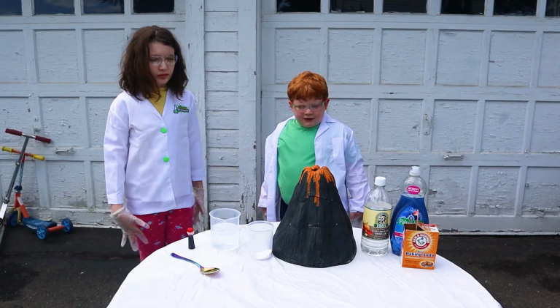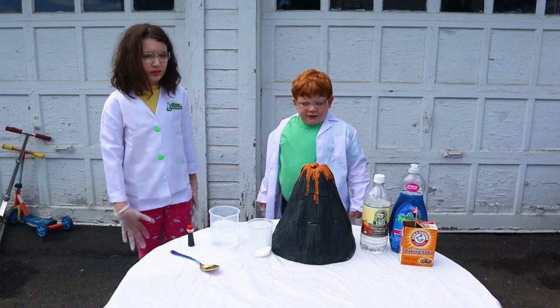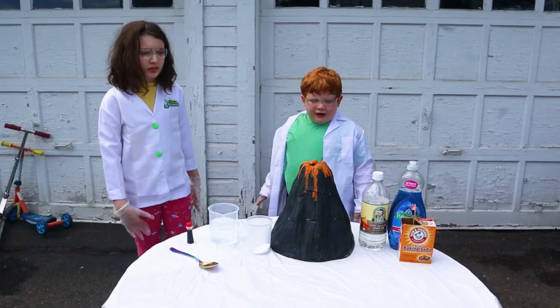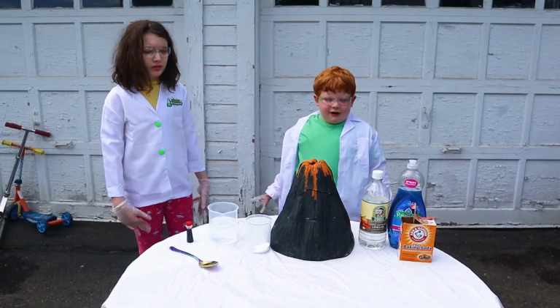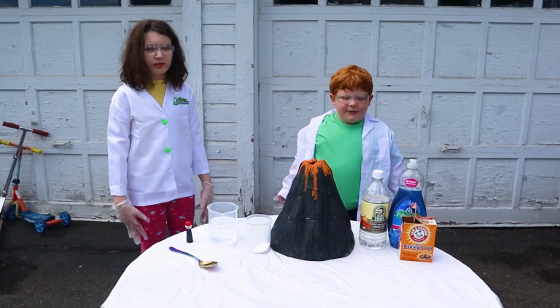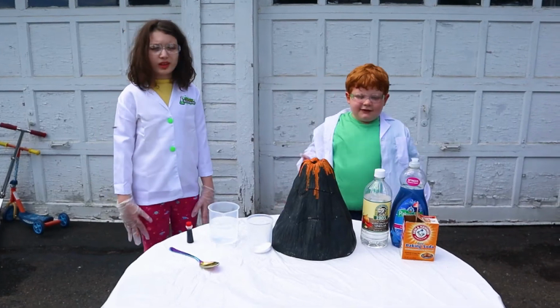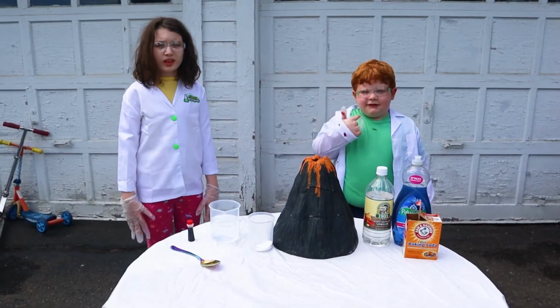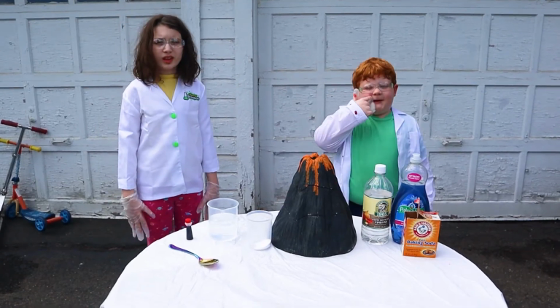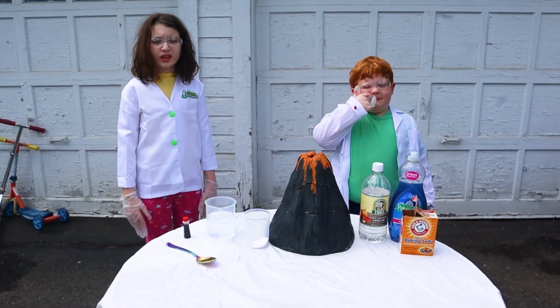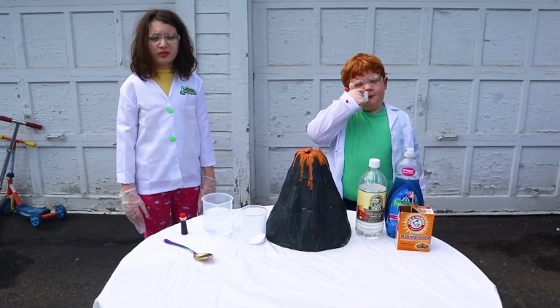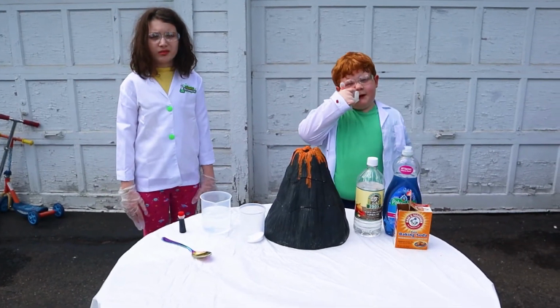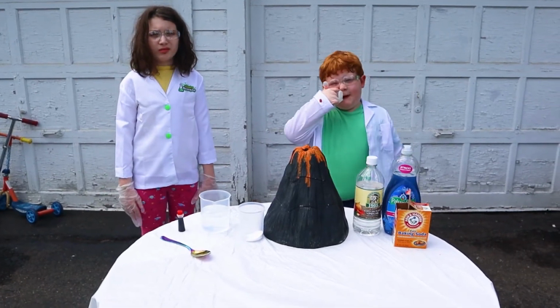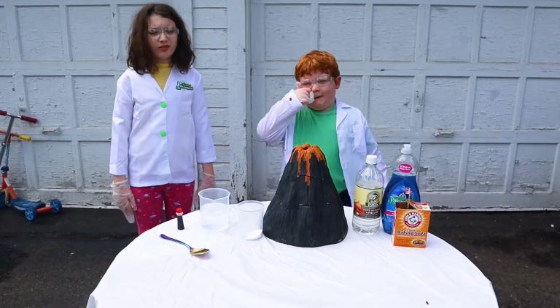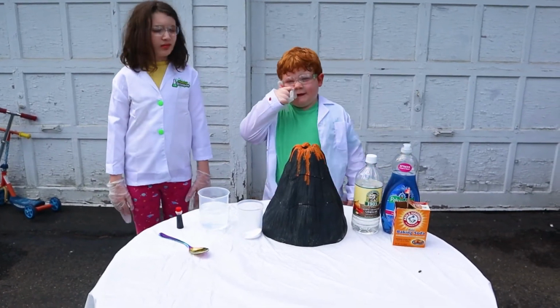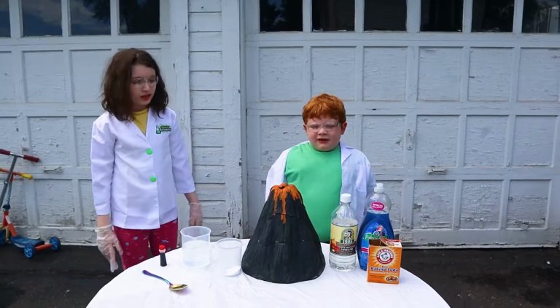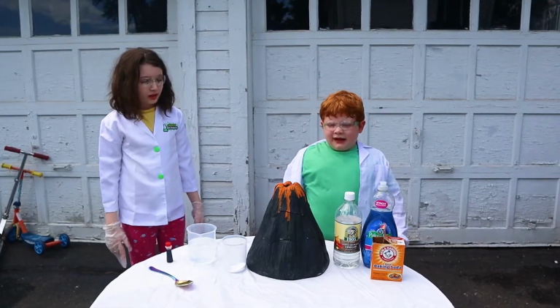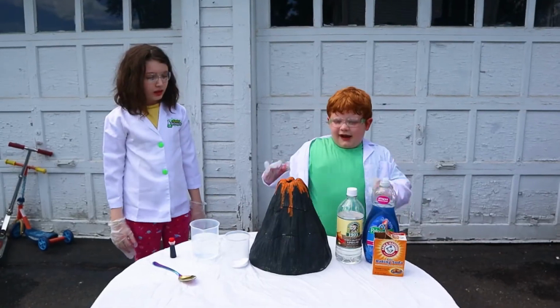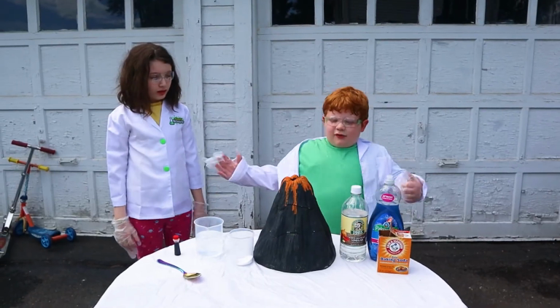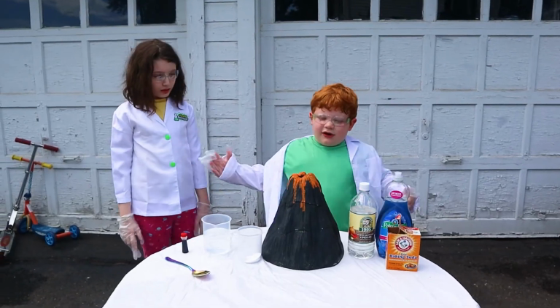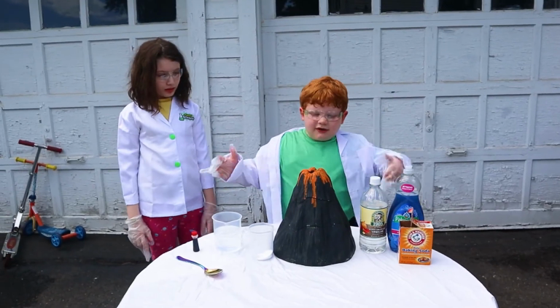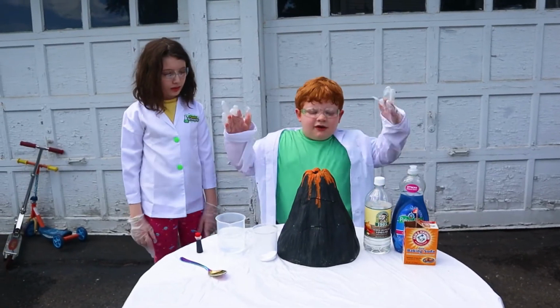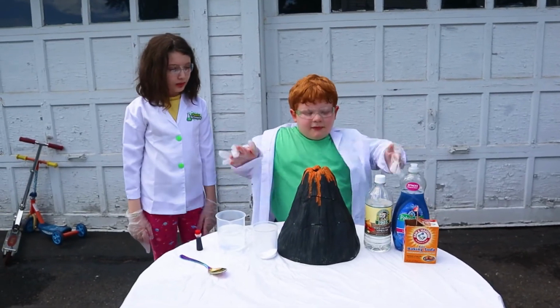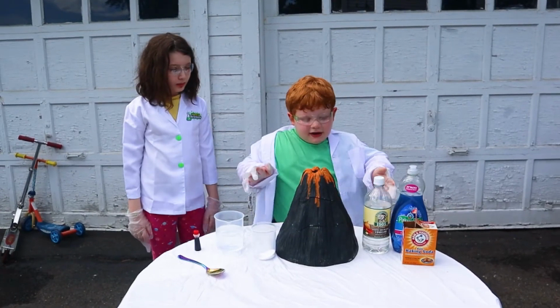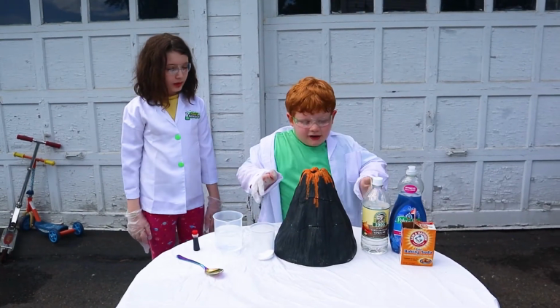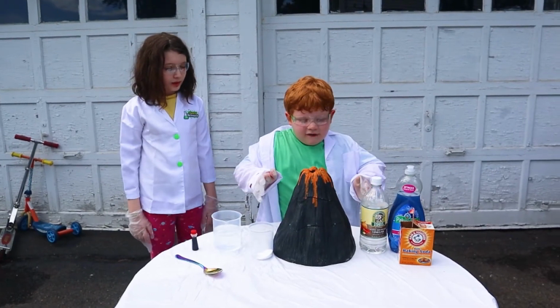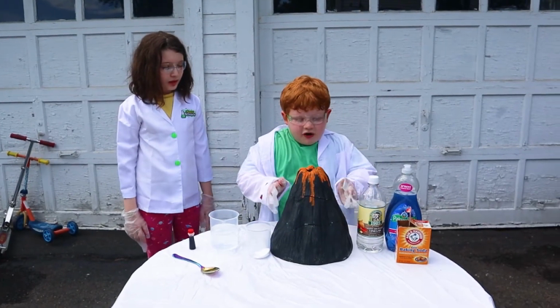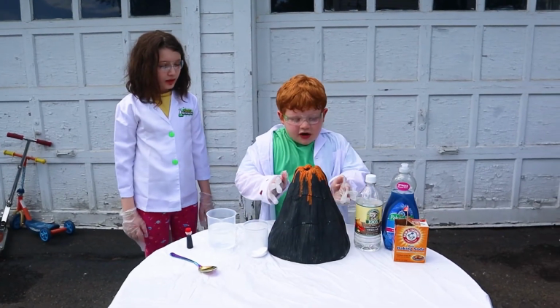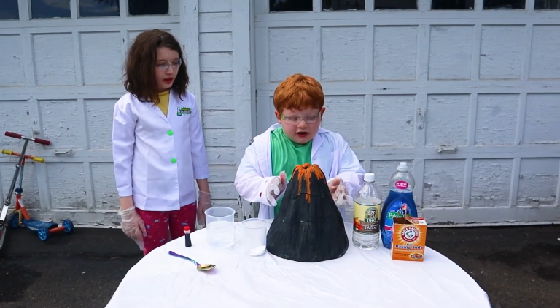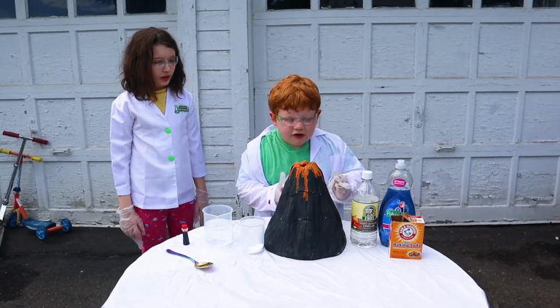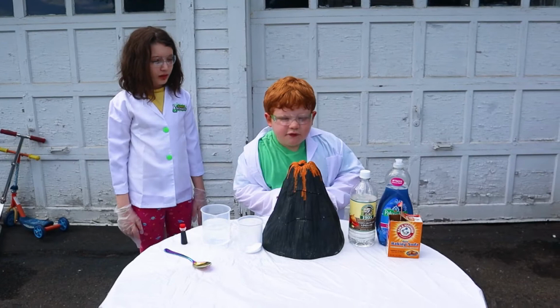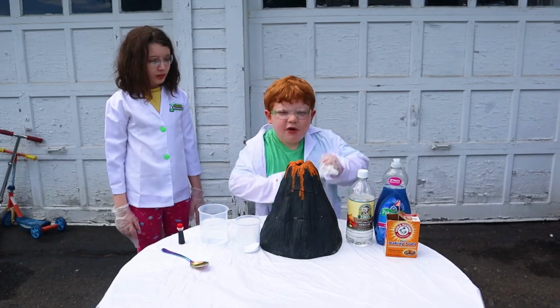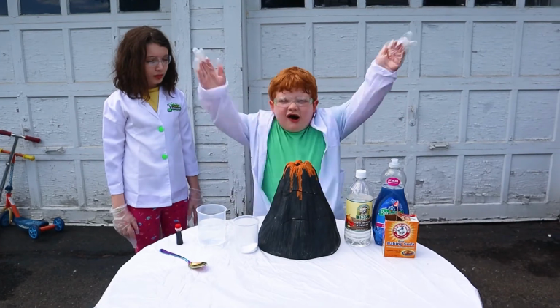Welcome back to Daniel's Playhouse. Today we're going to make a volcano explode!